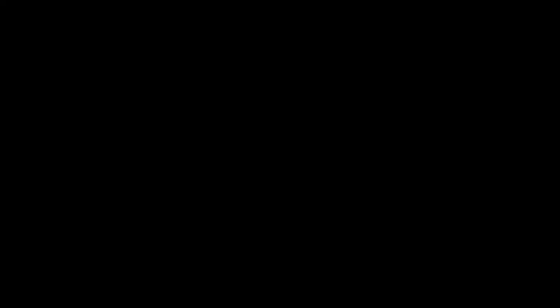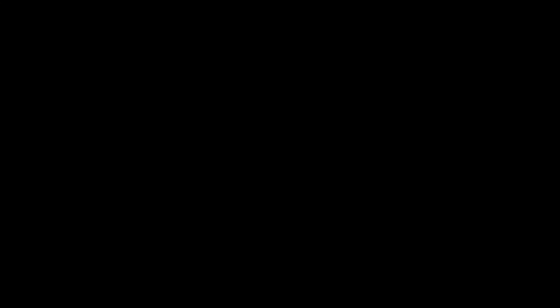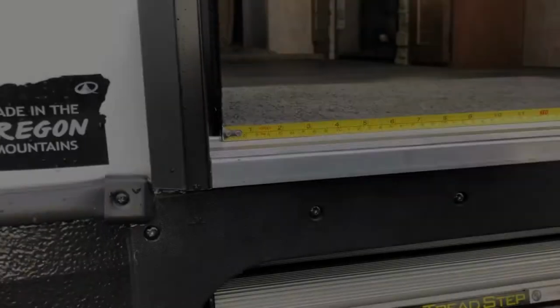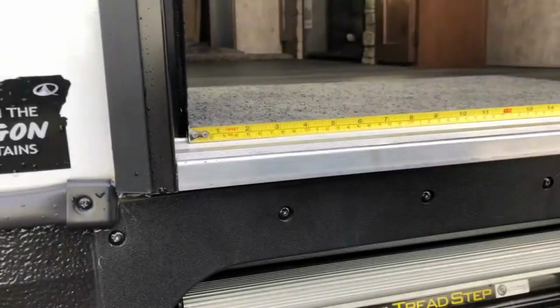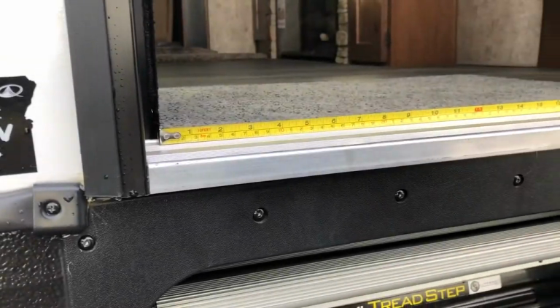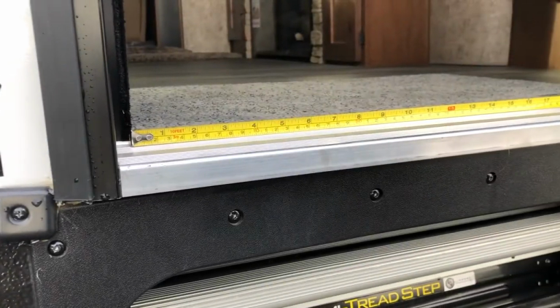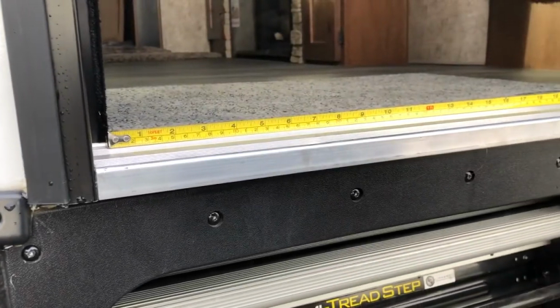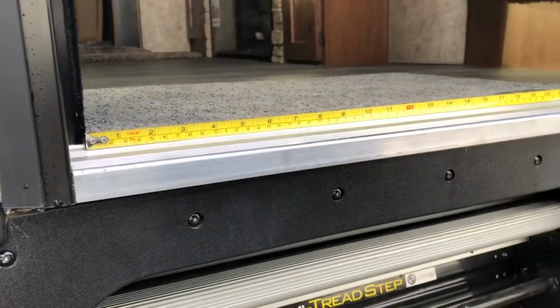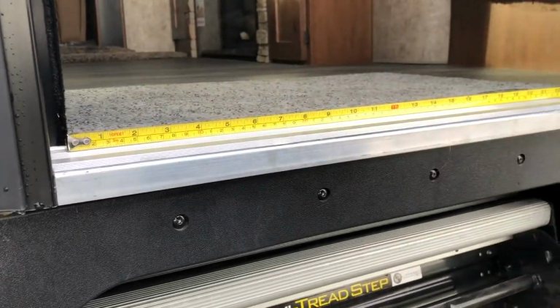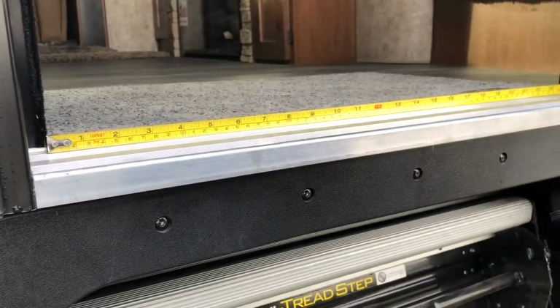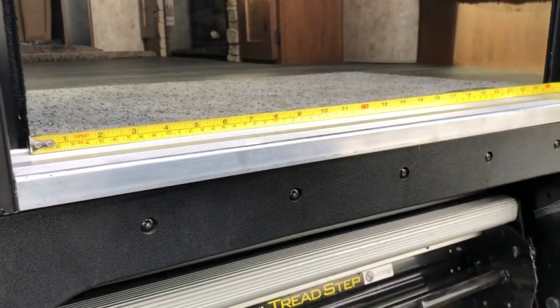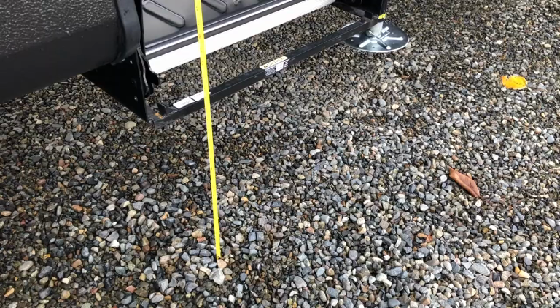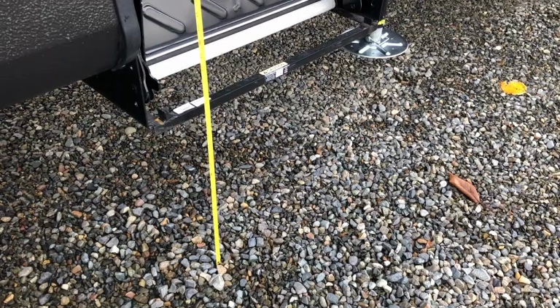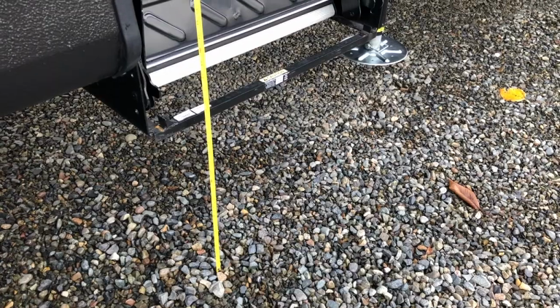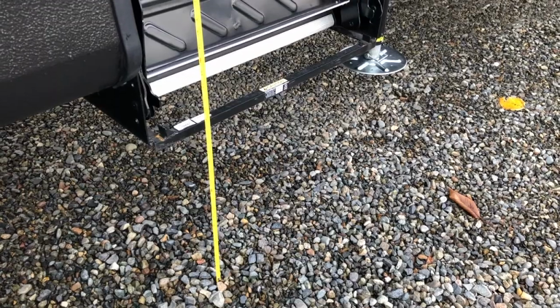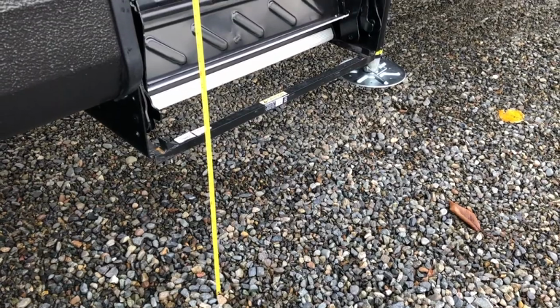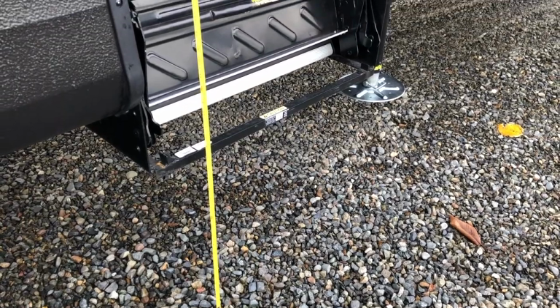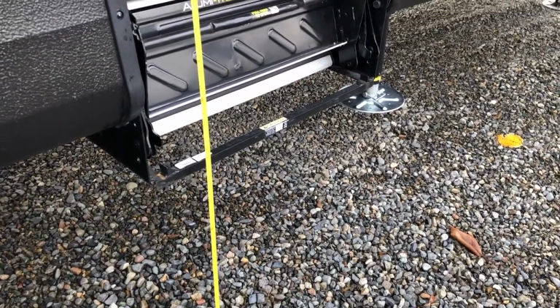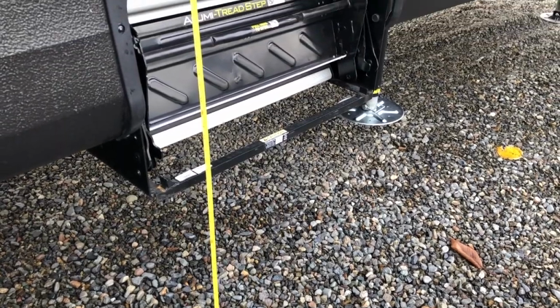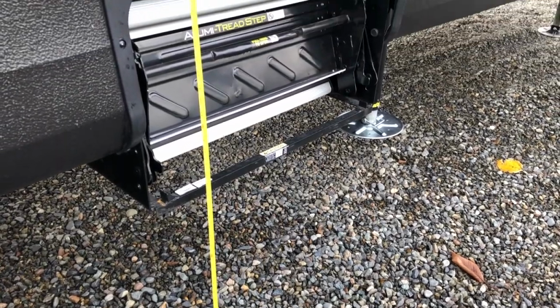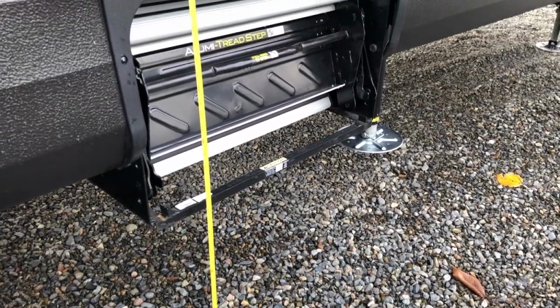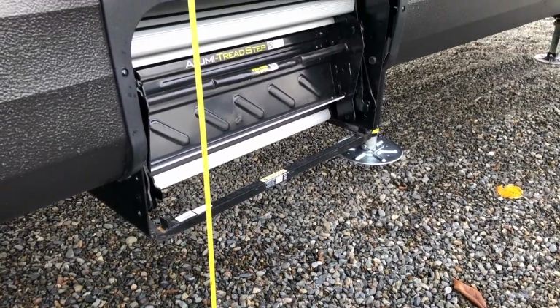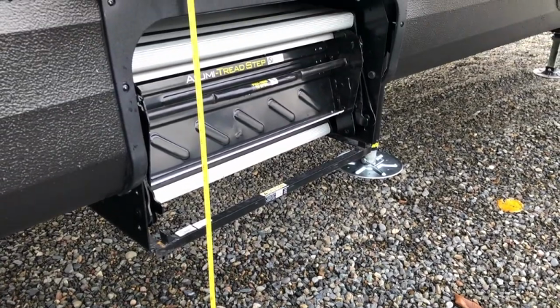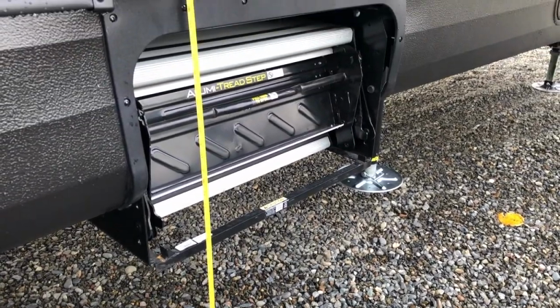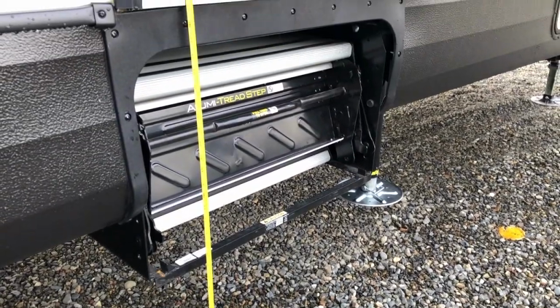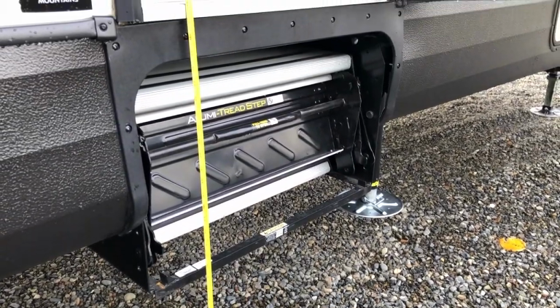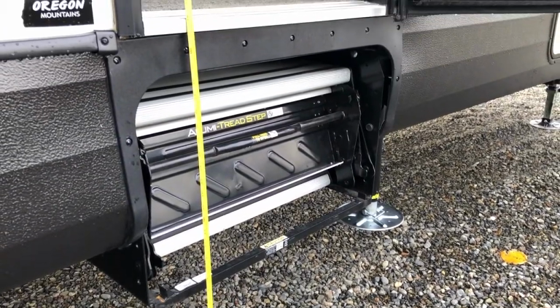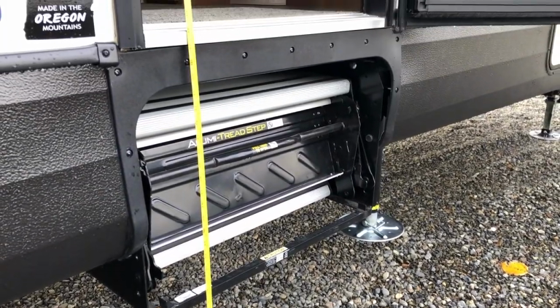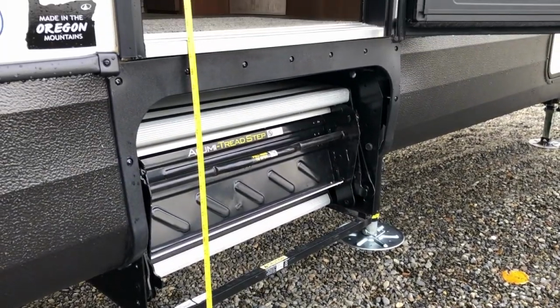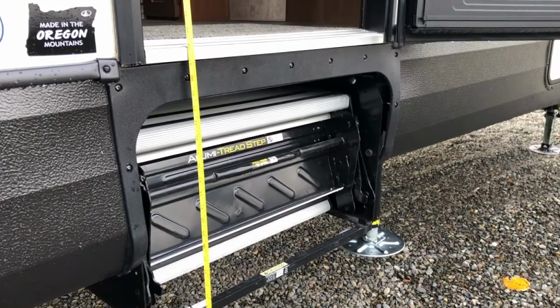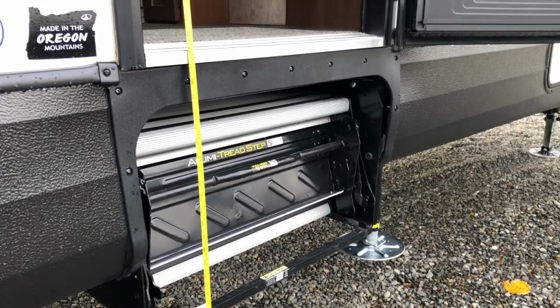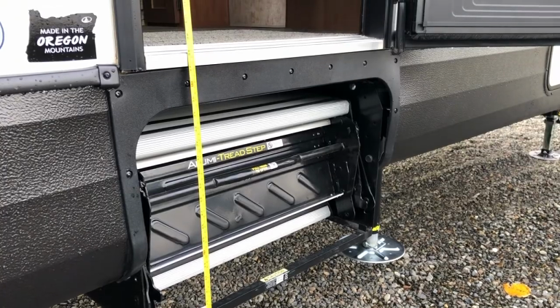First you want to take your measurements, which we've done beforehand. If you need any help with this step, check out our video on how to measure.